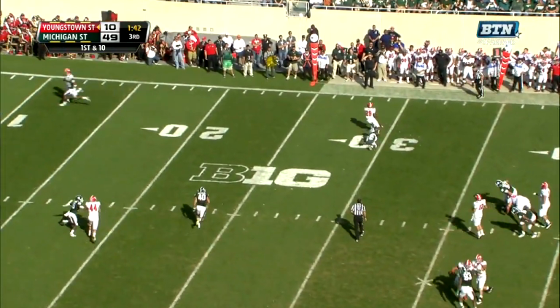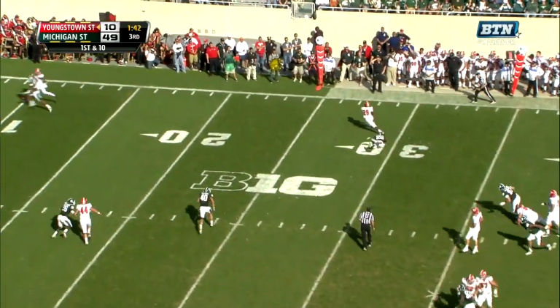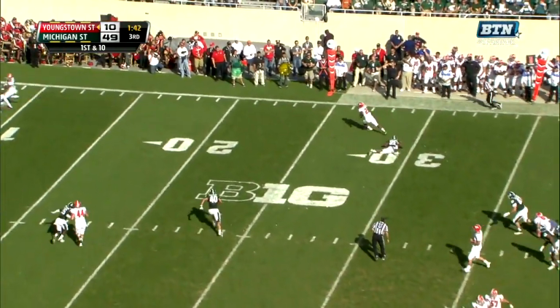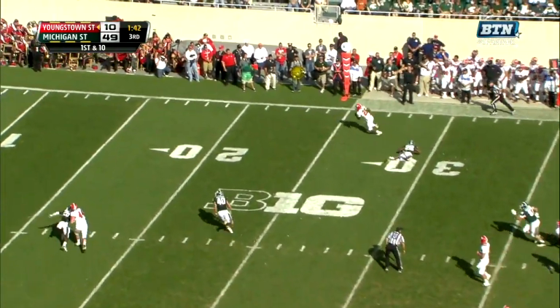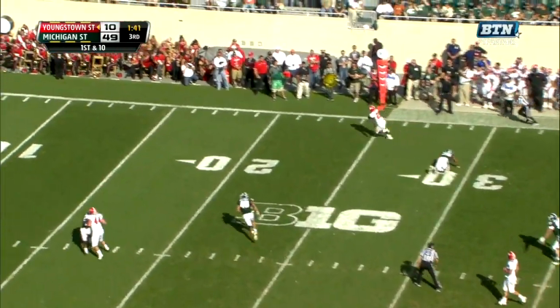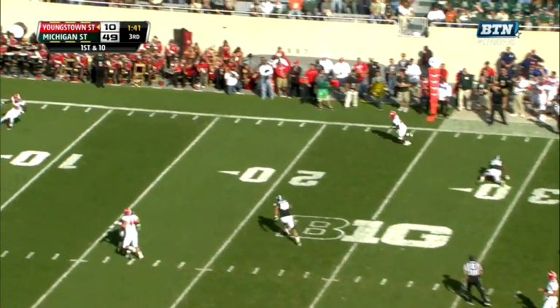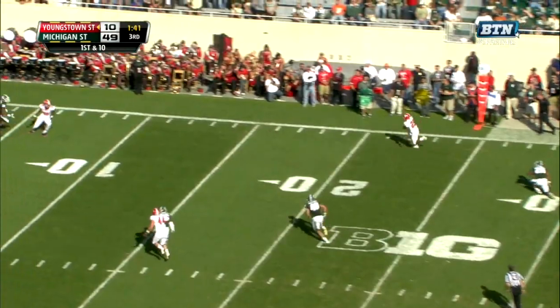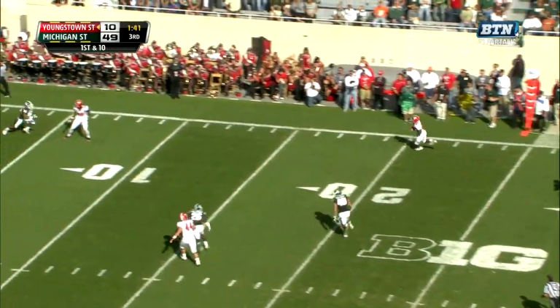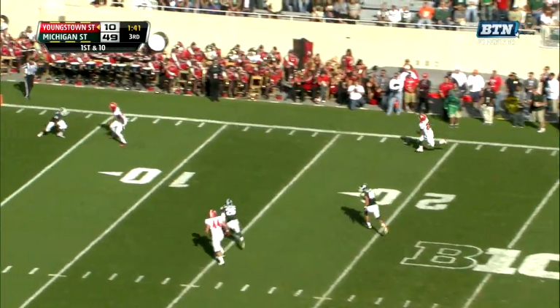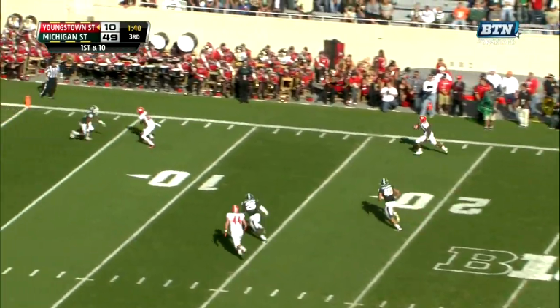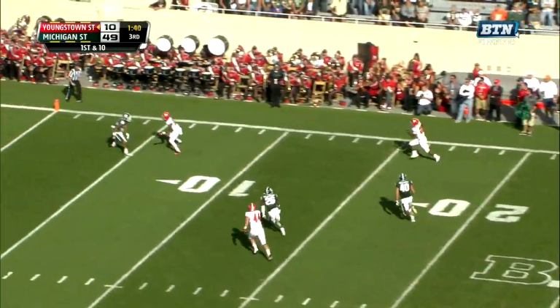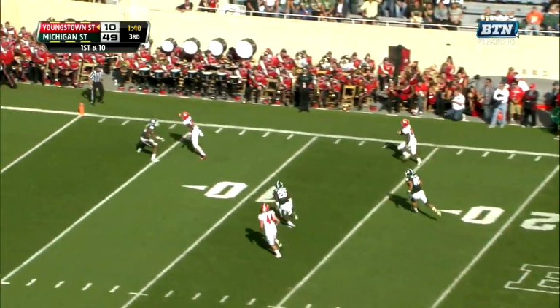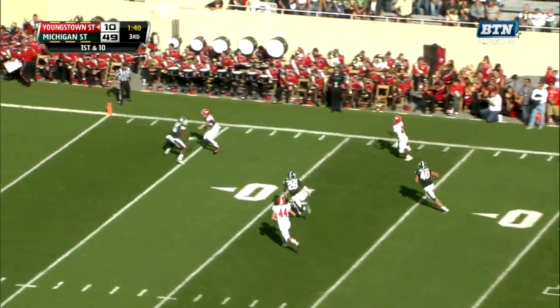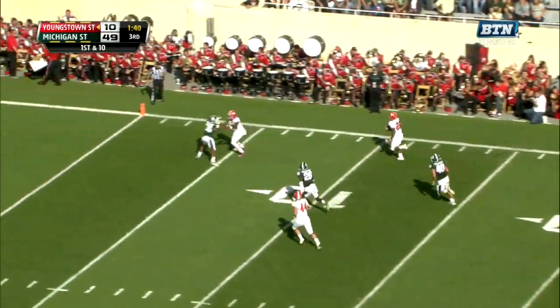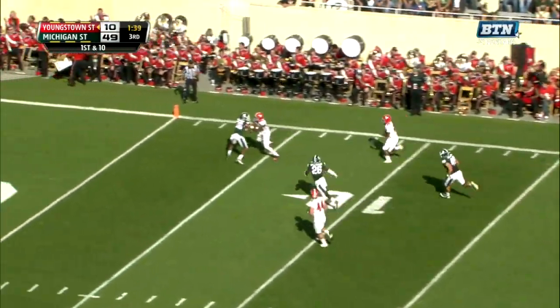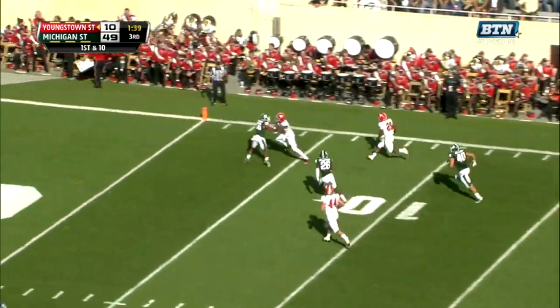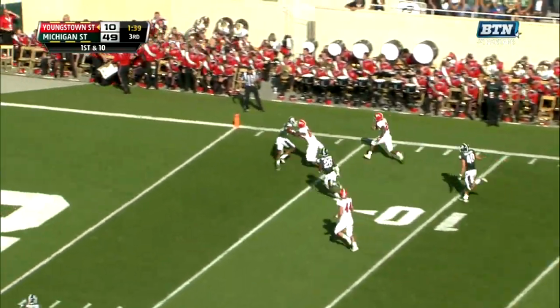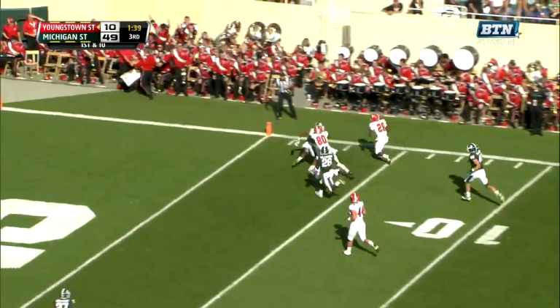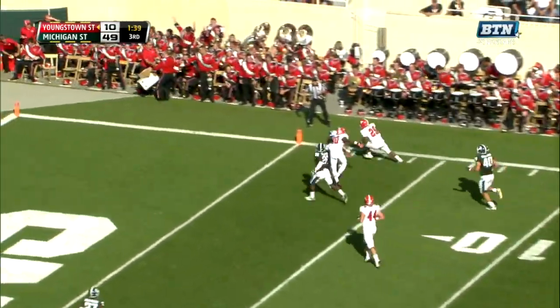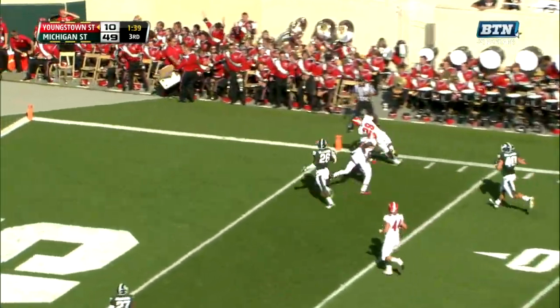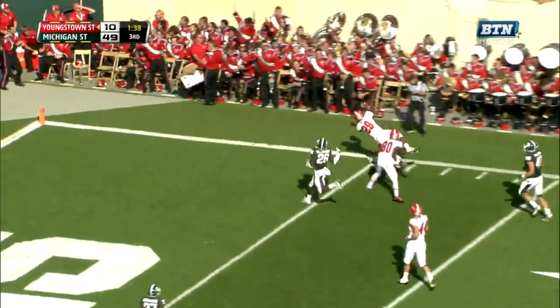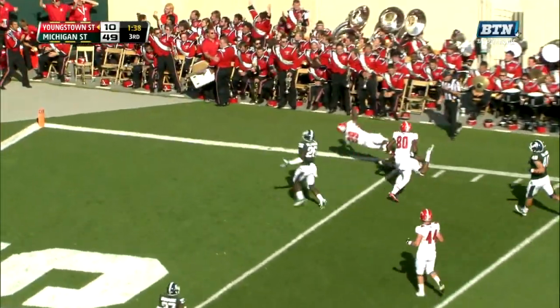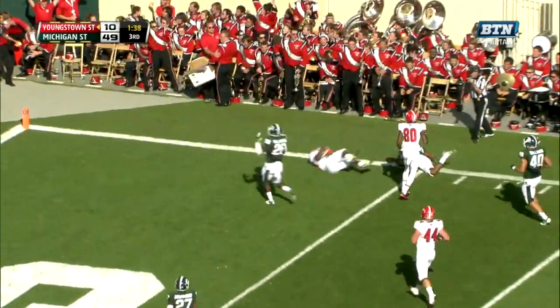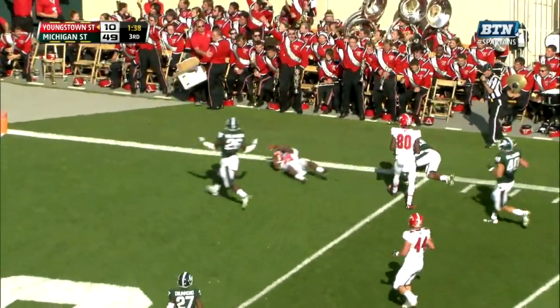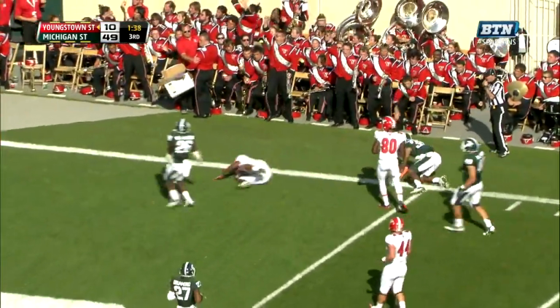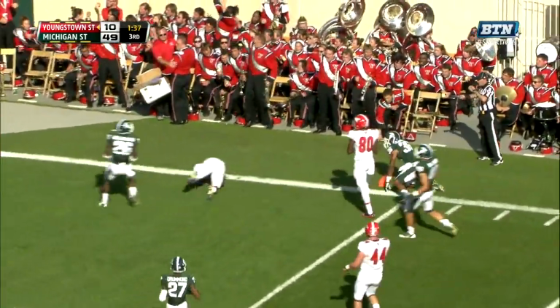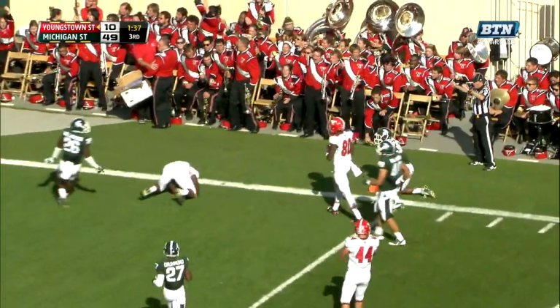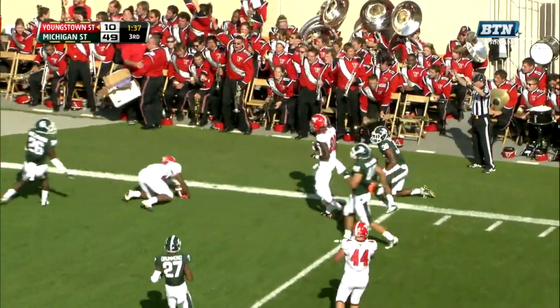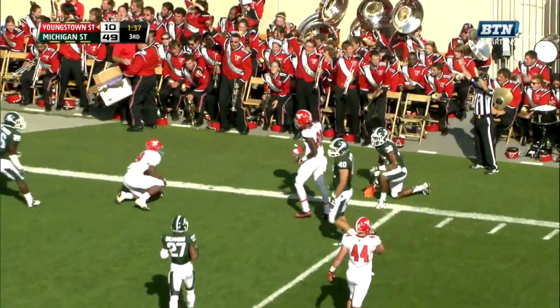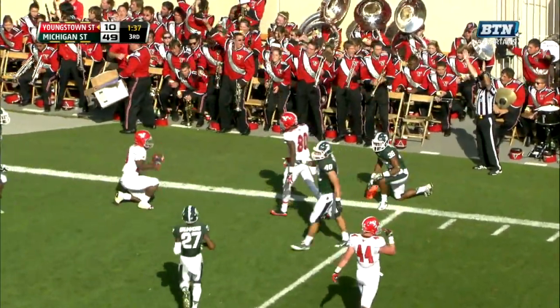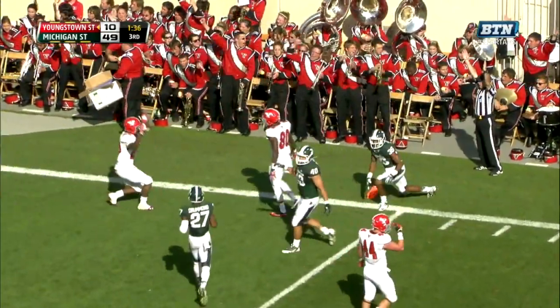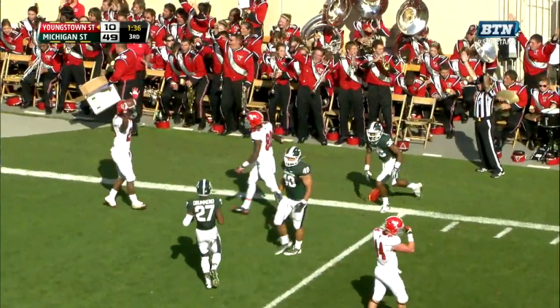Stepping up into the pocket. There's Ruiz with all kinds of running room. Touchdown Youngstown State.